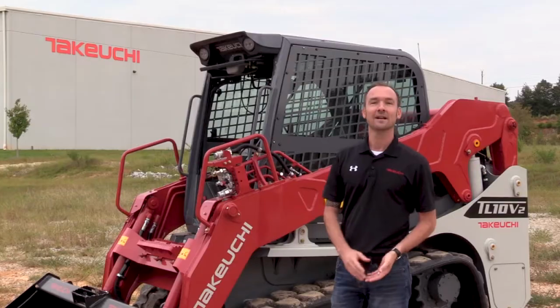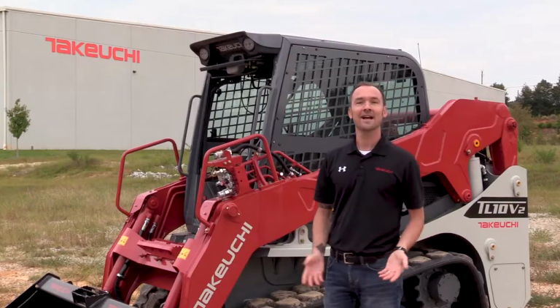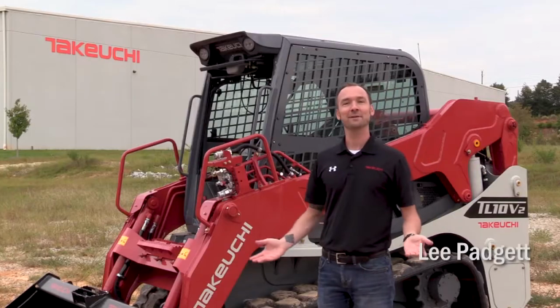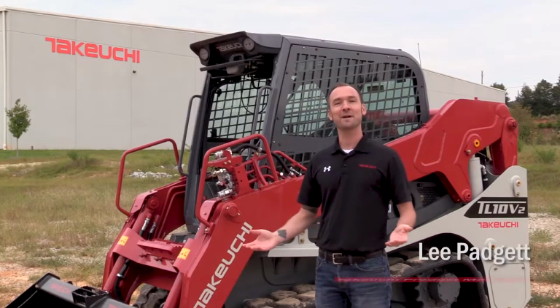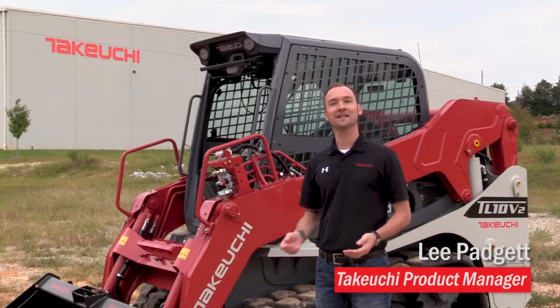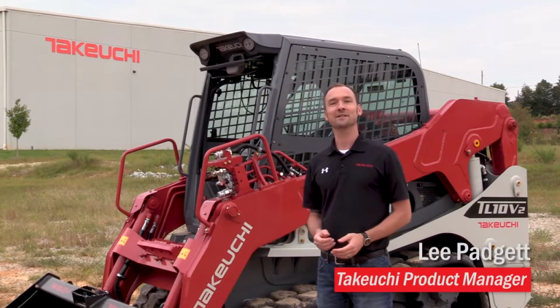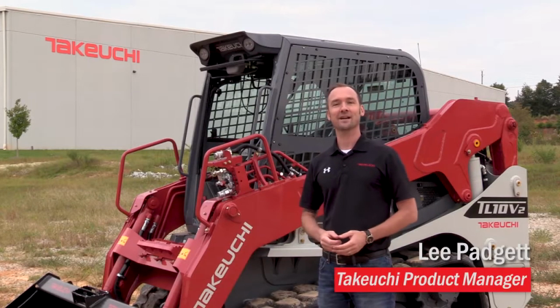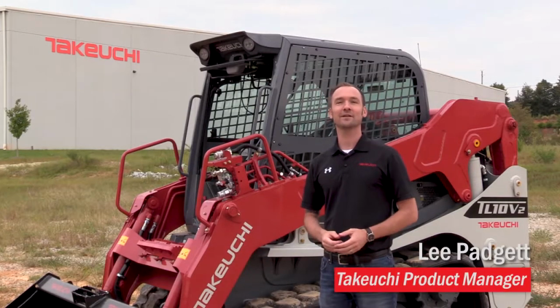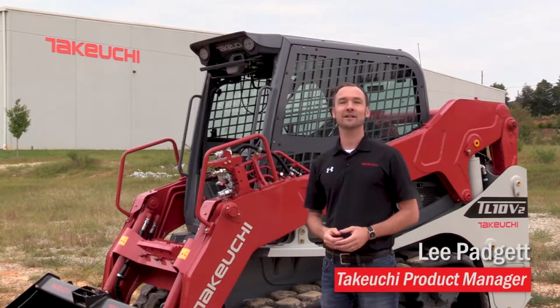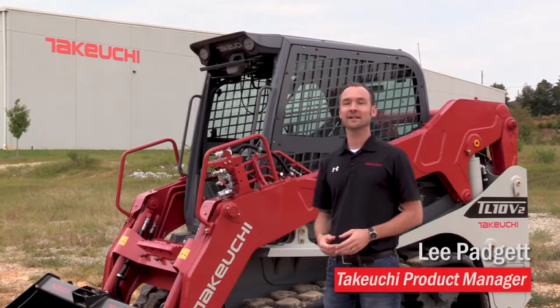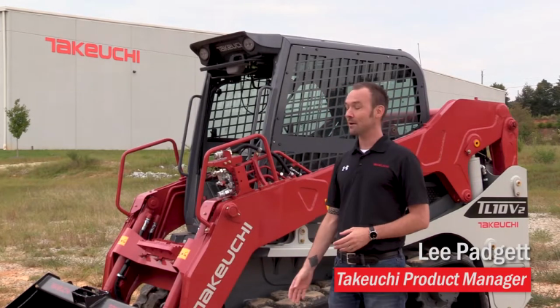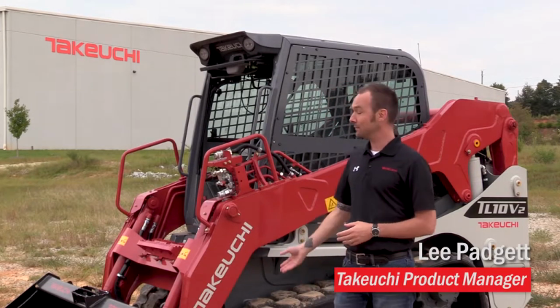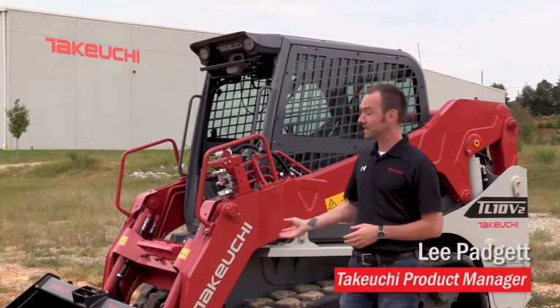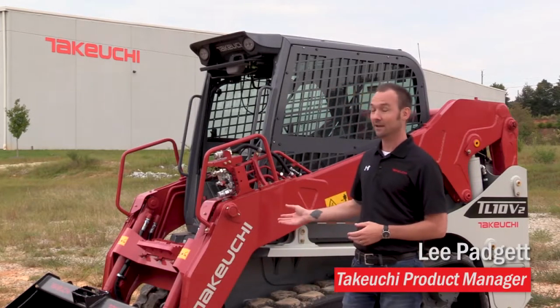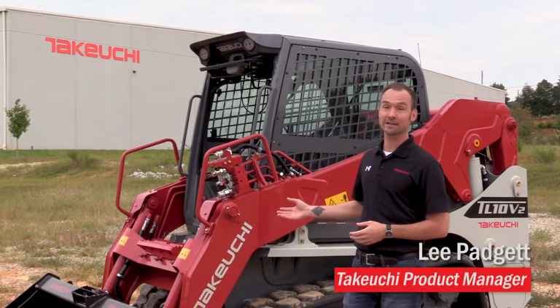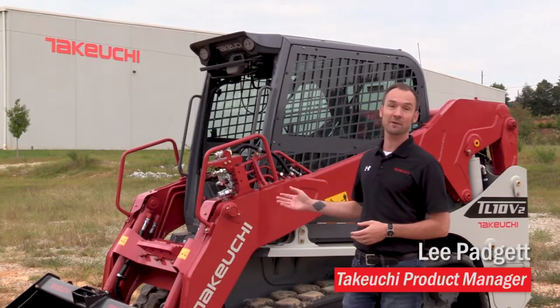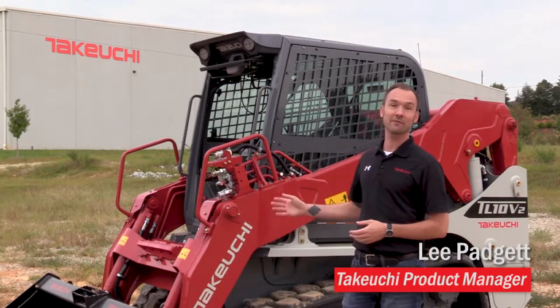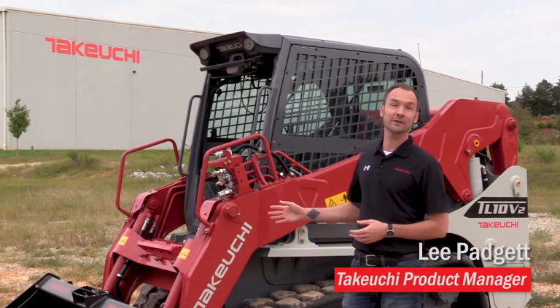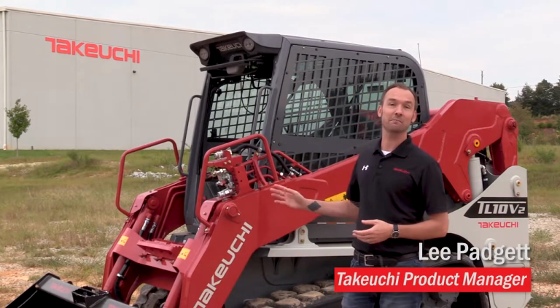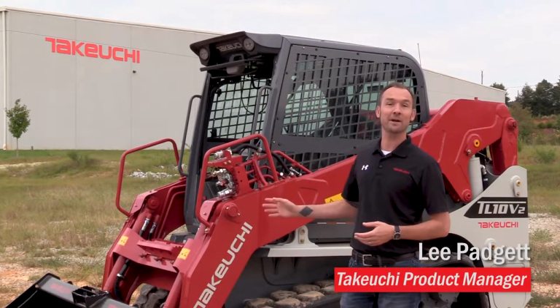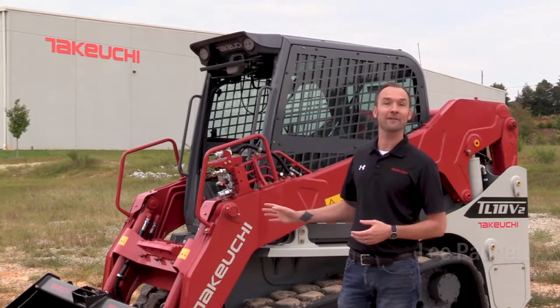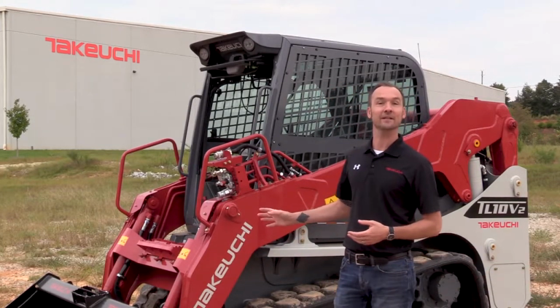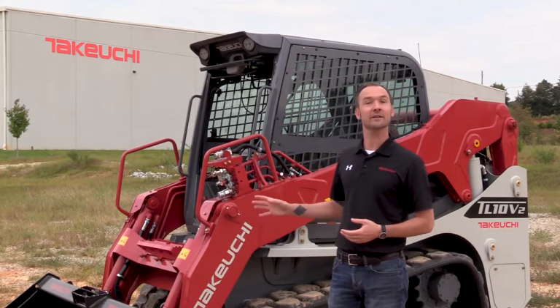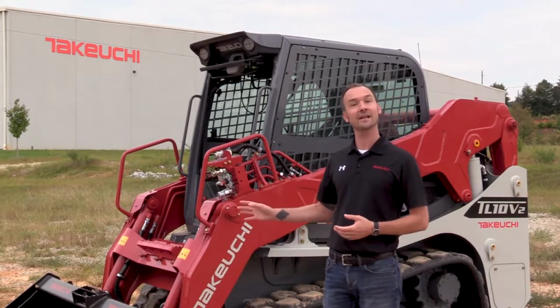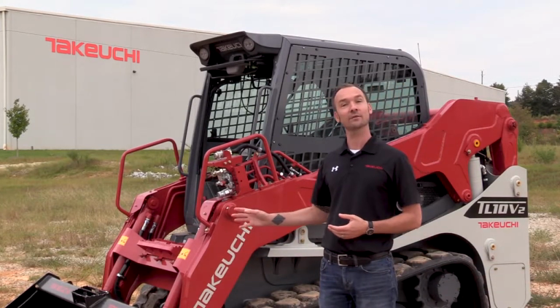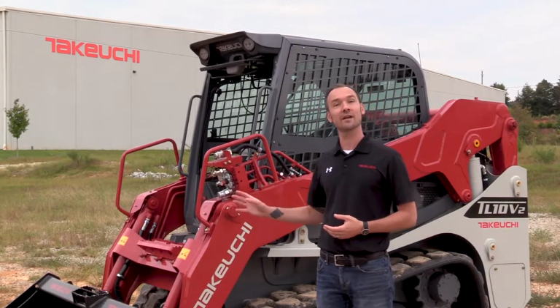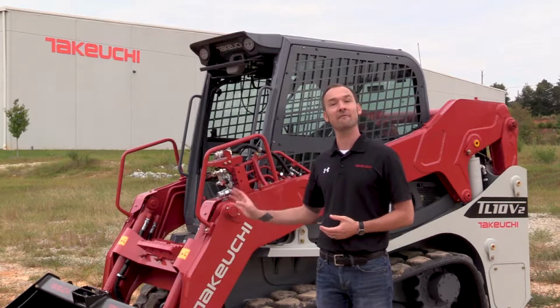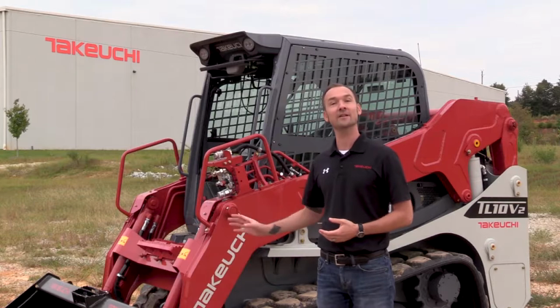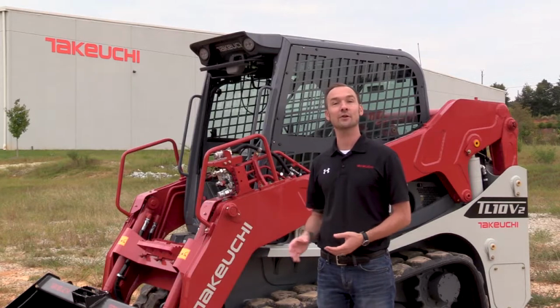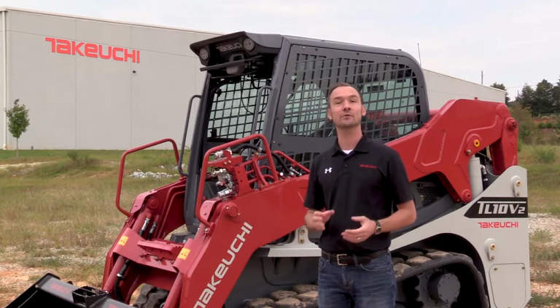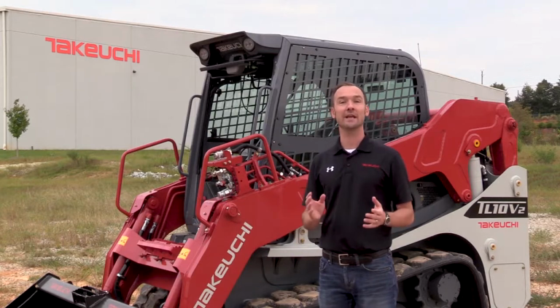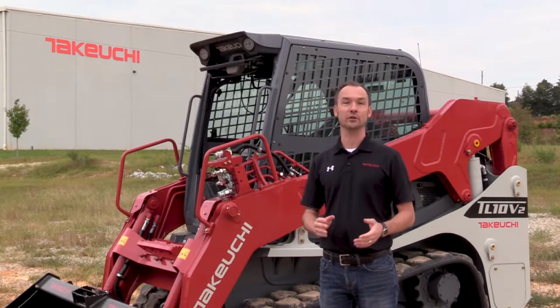Hey, I'm Lee Padgett with Takiuchi. Today we're going to be taking a look at some of the features and benefits of the TL10 V2's engine.